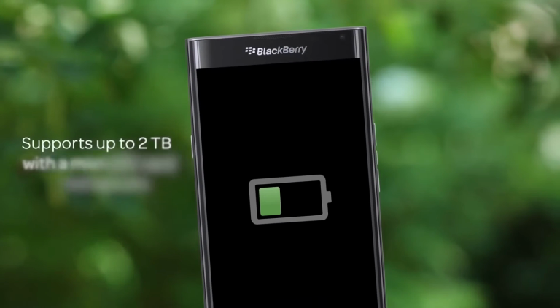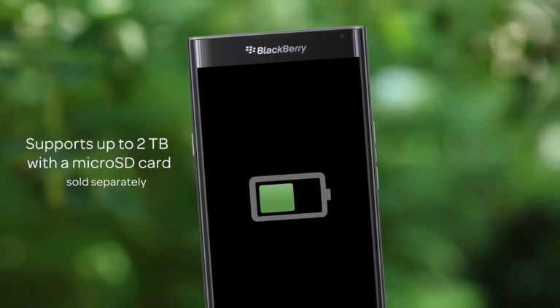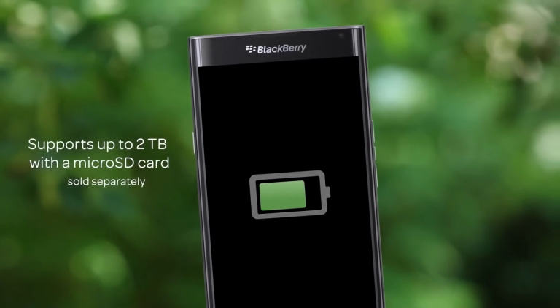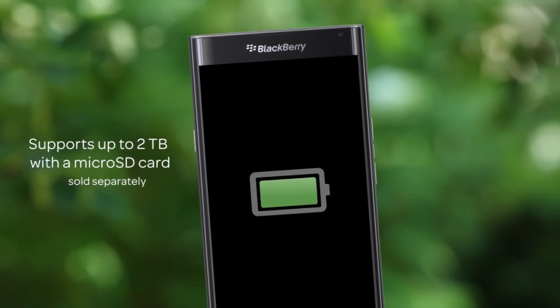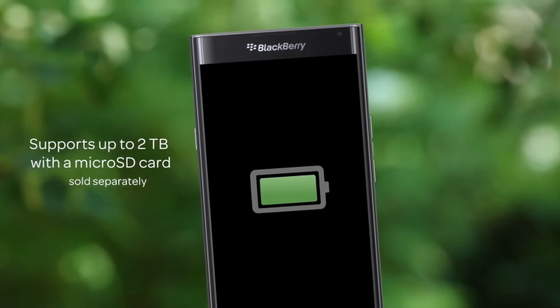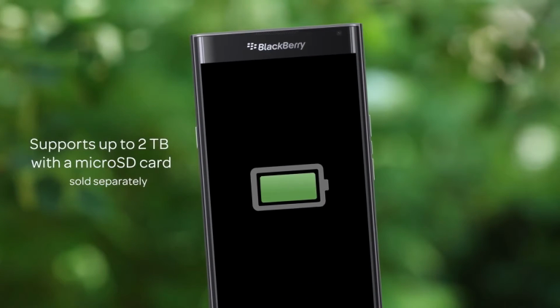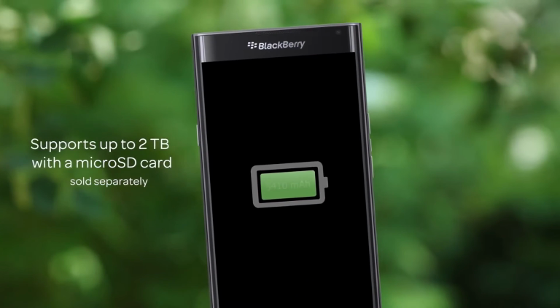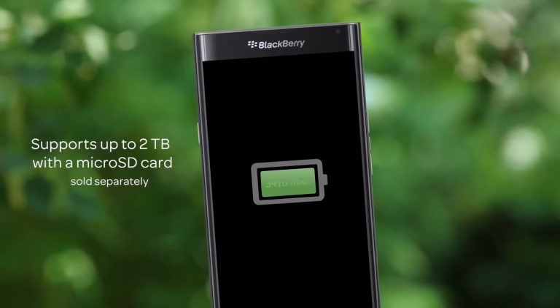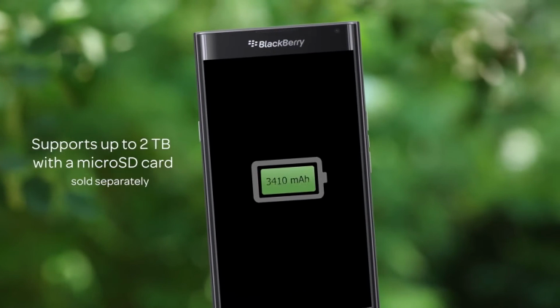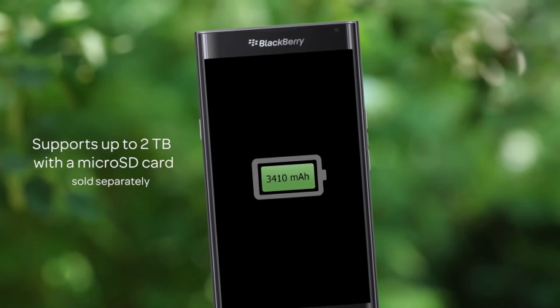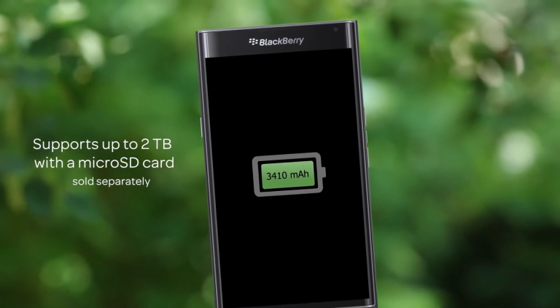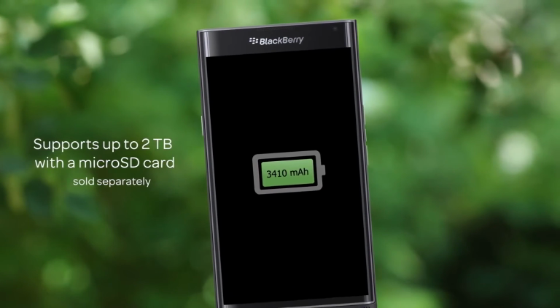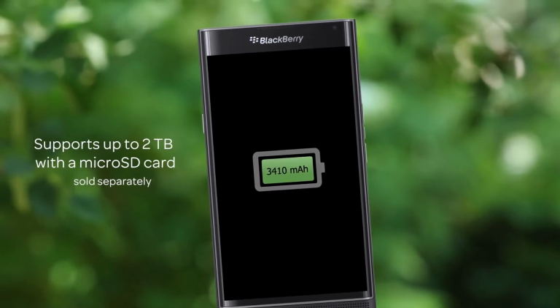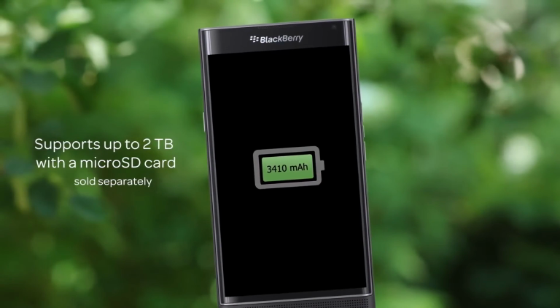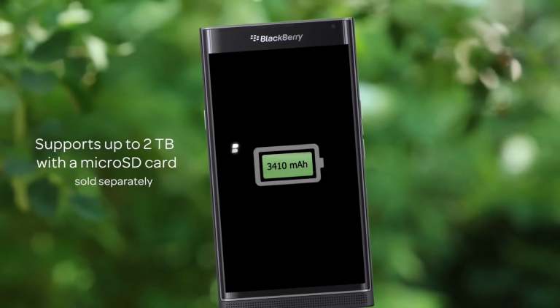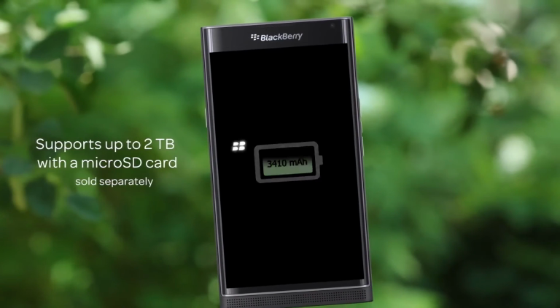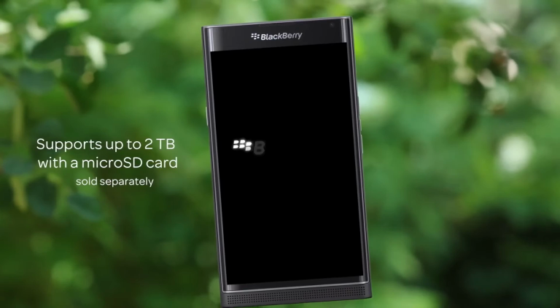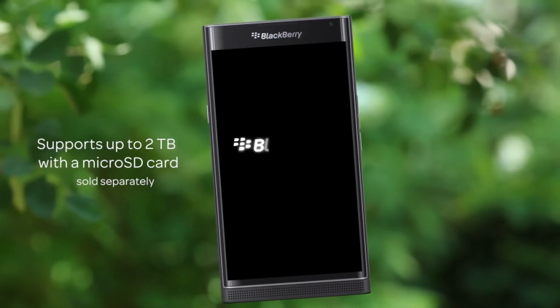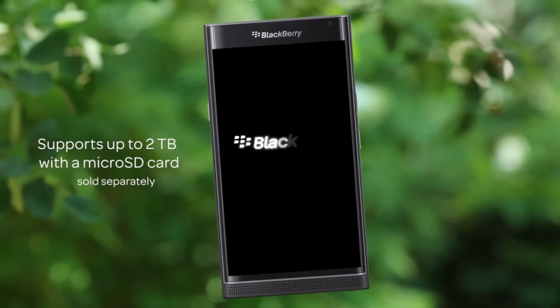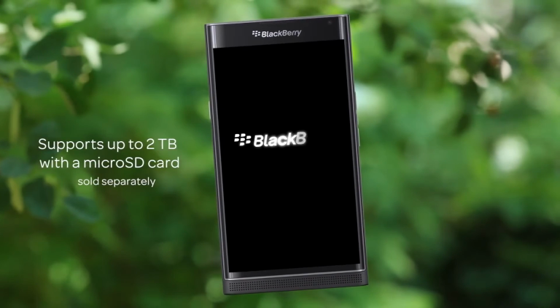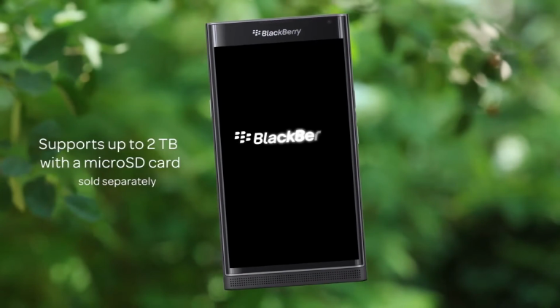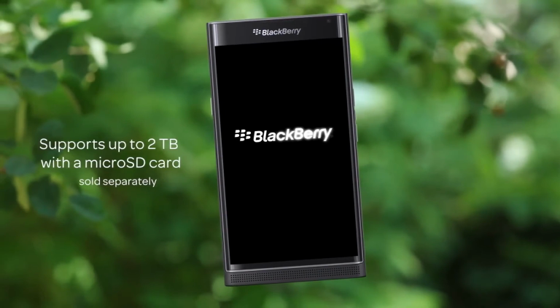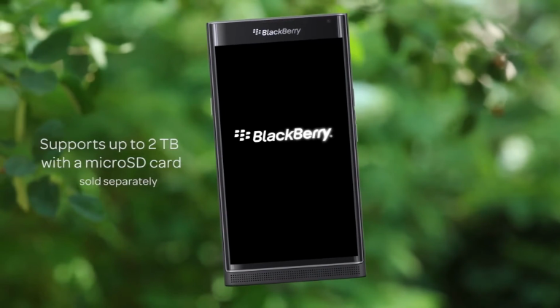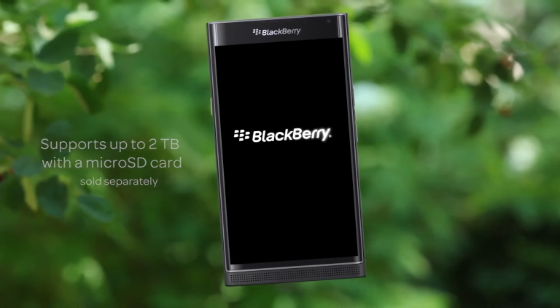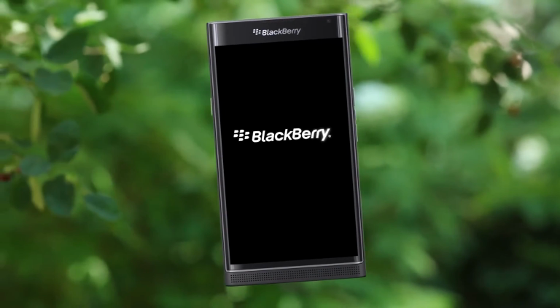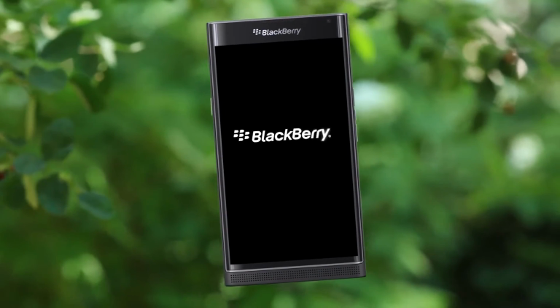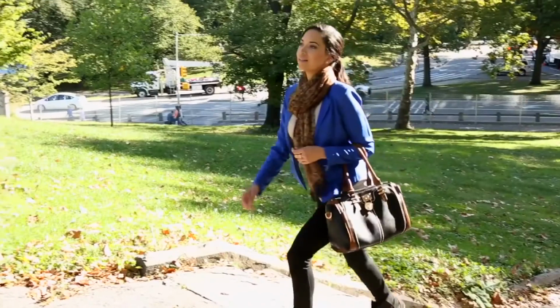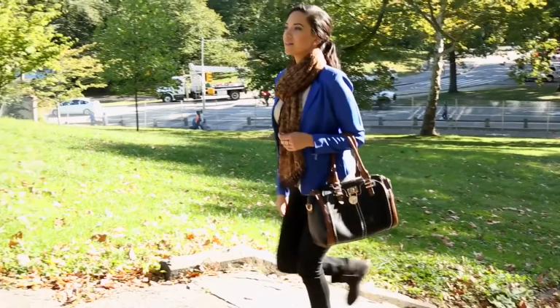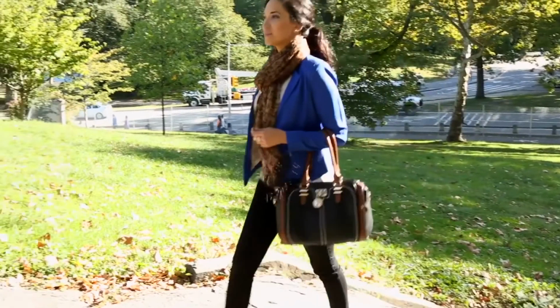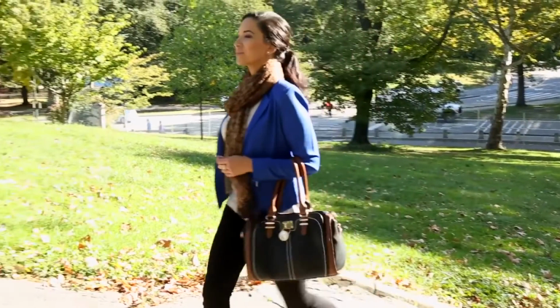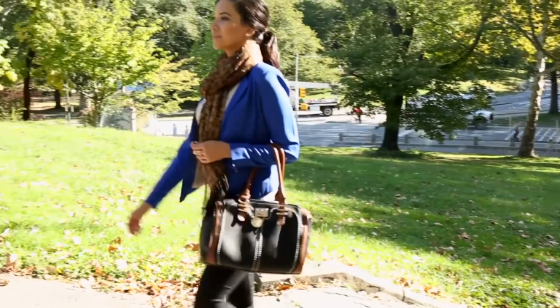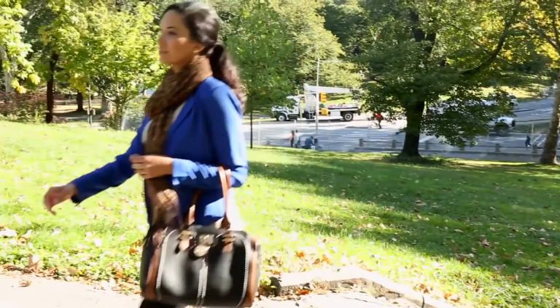With its large battery and expandable storage, you'll have the power and memory you need to get through your day for work or play.